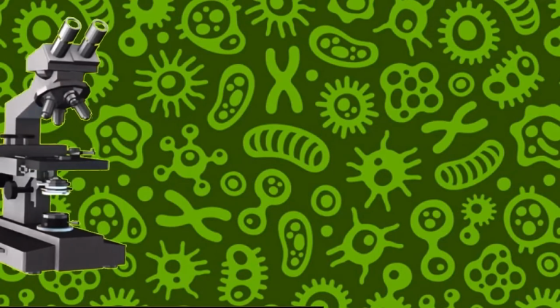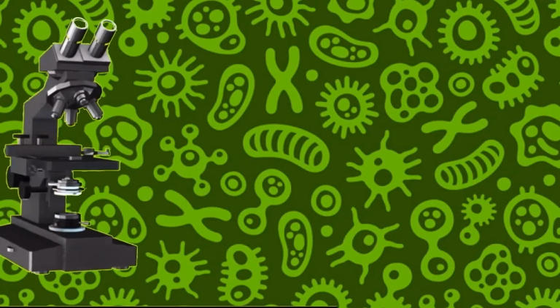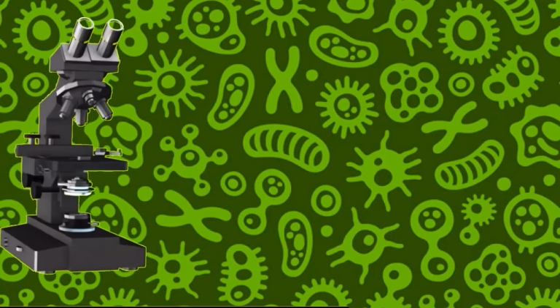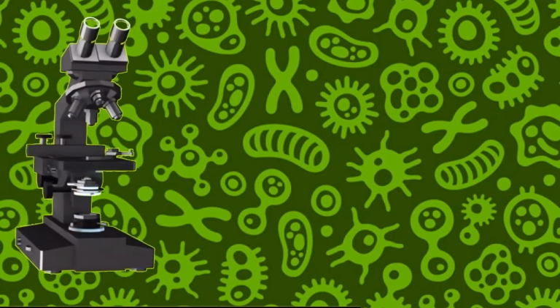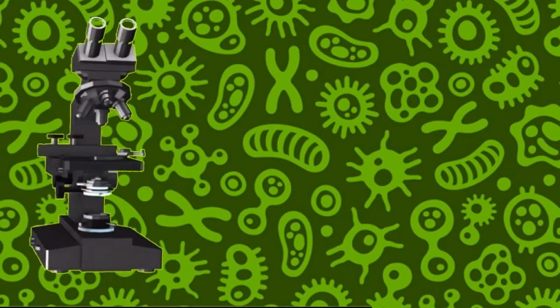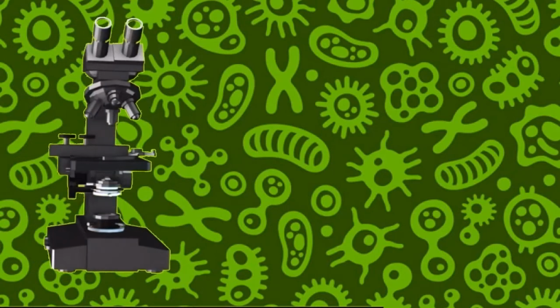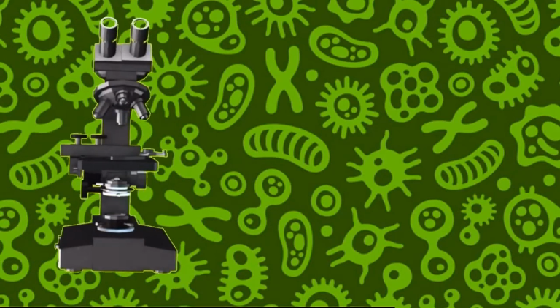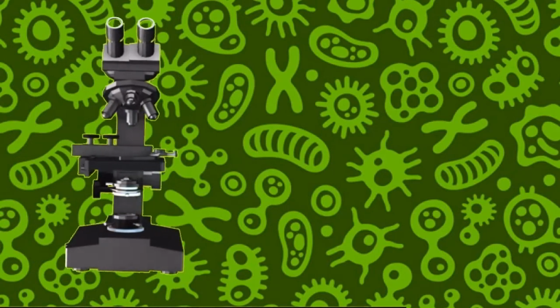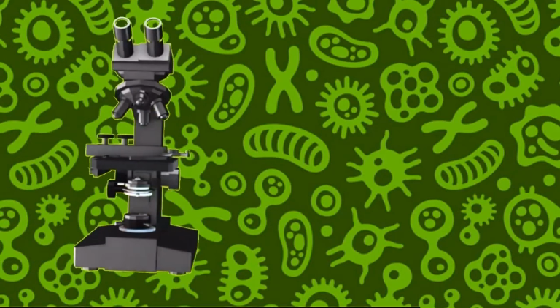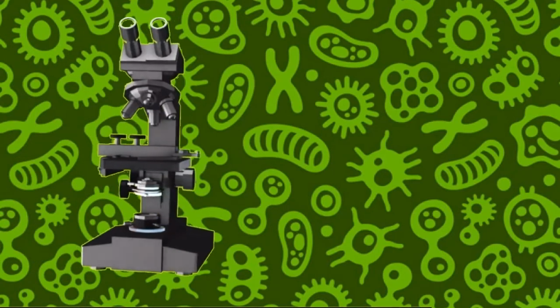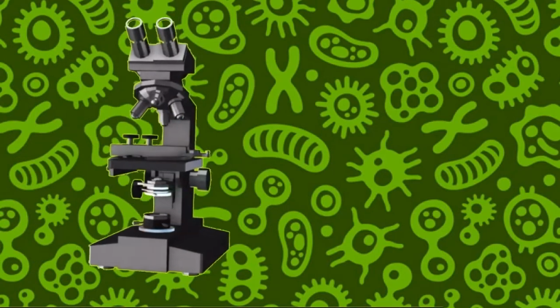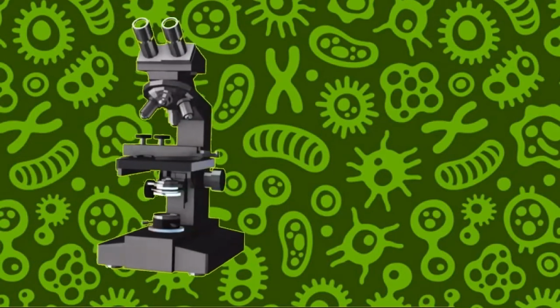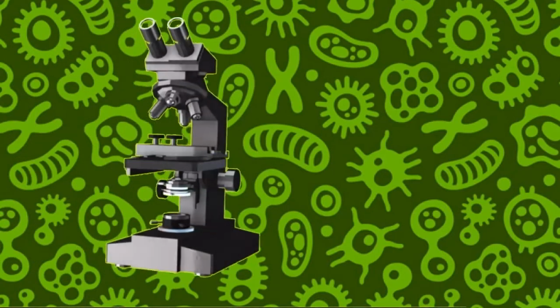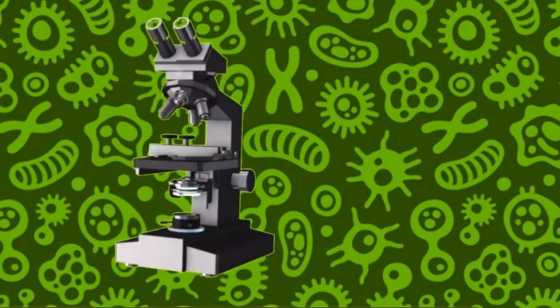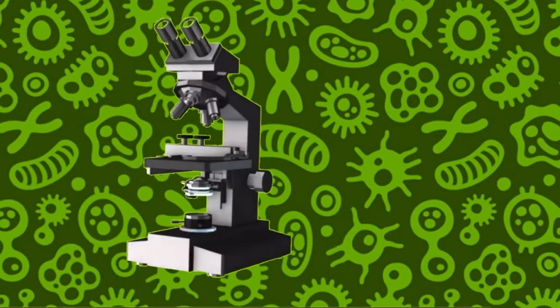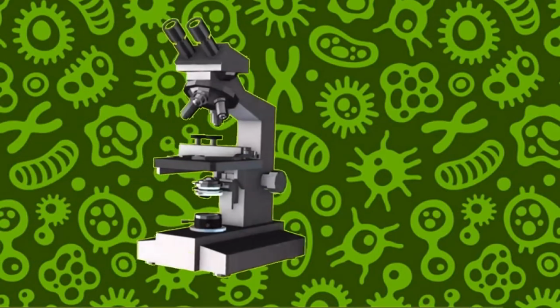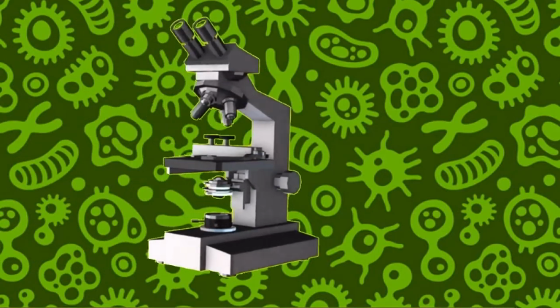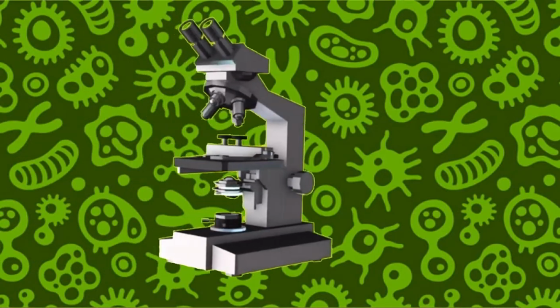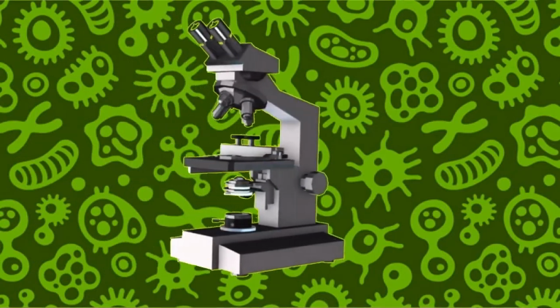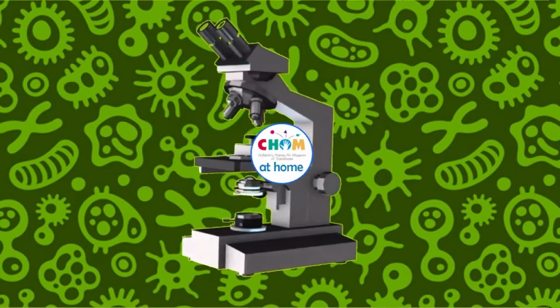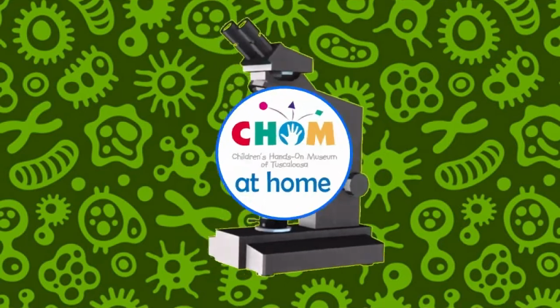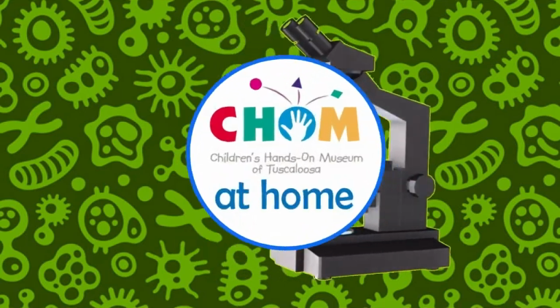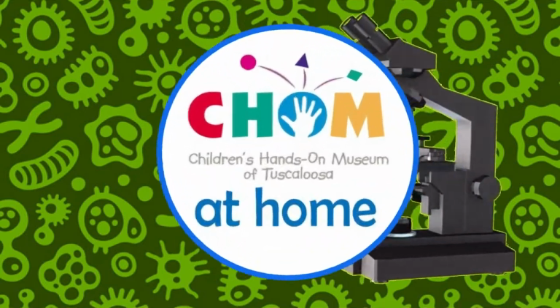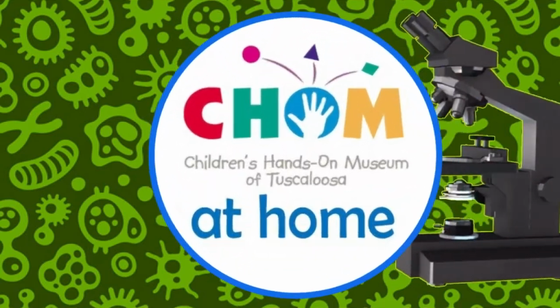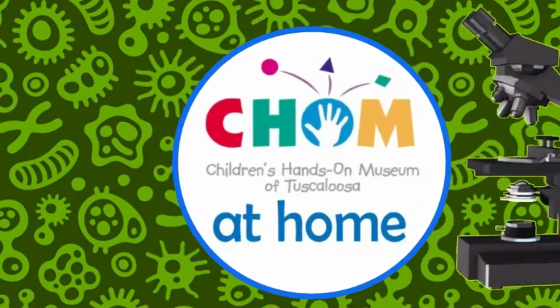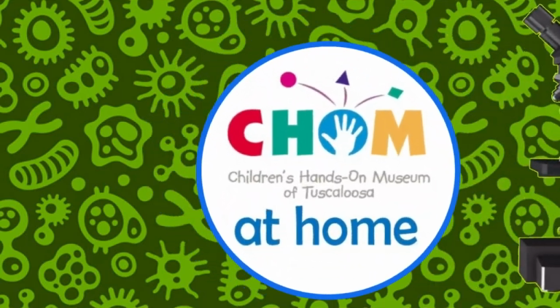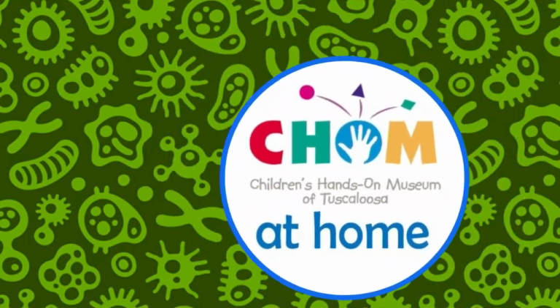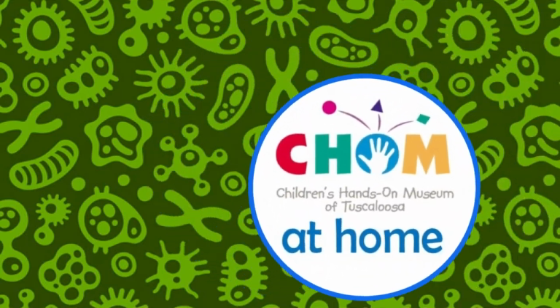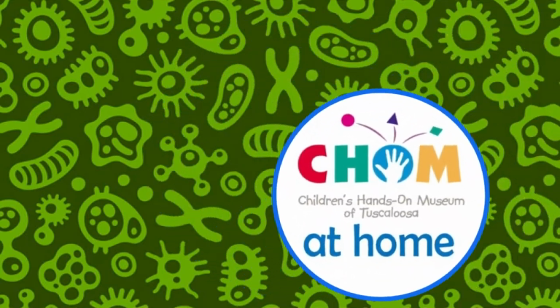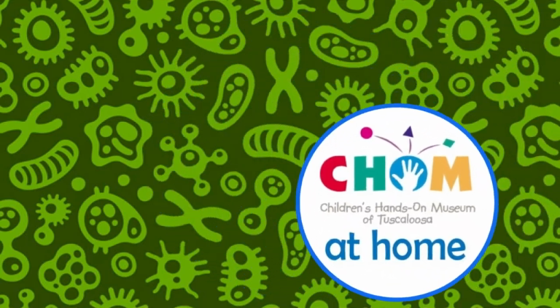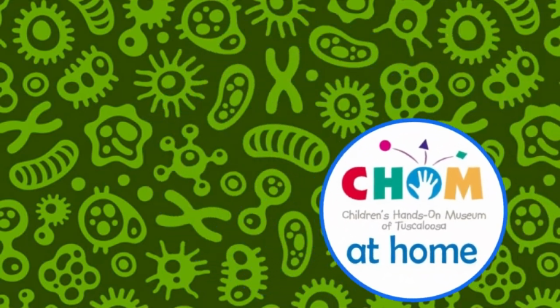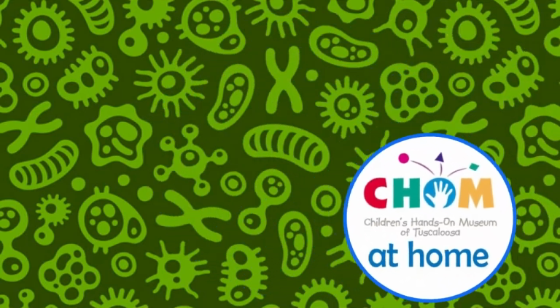Hey guys, it's Miss Melissa from the Children's Hands-On Museum of Tuscaloosa.